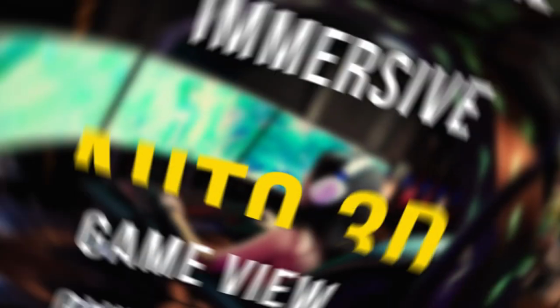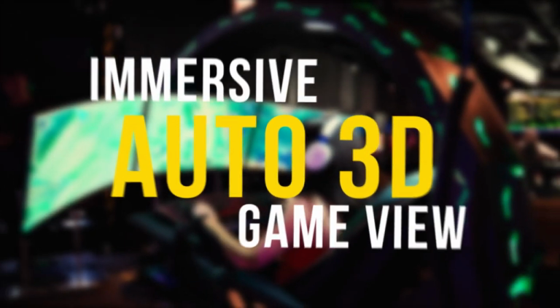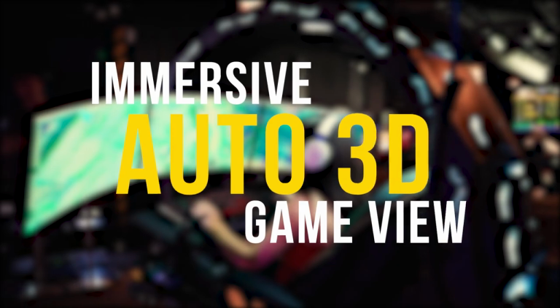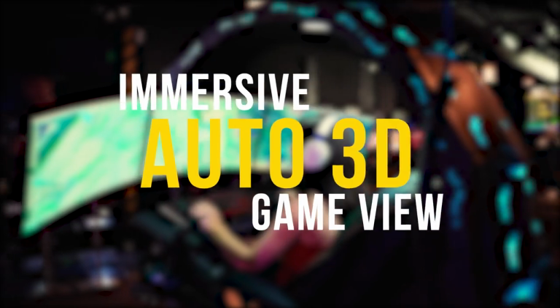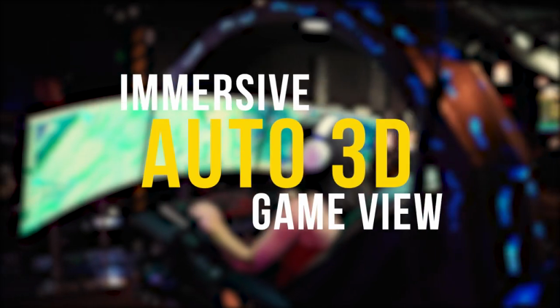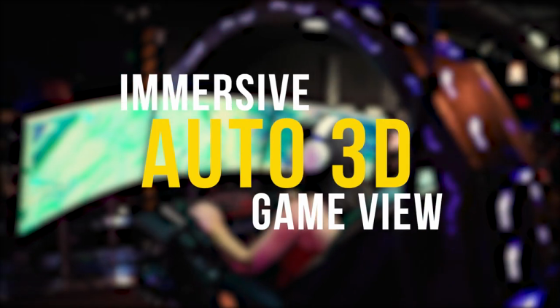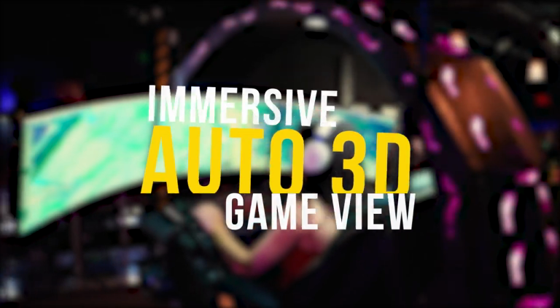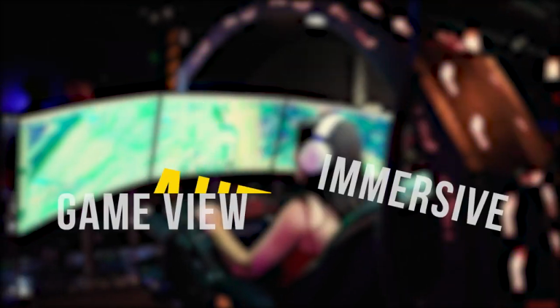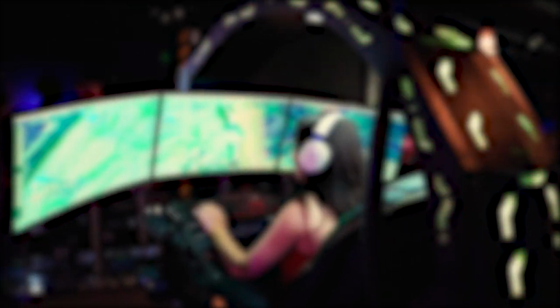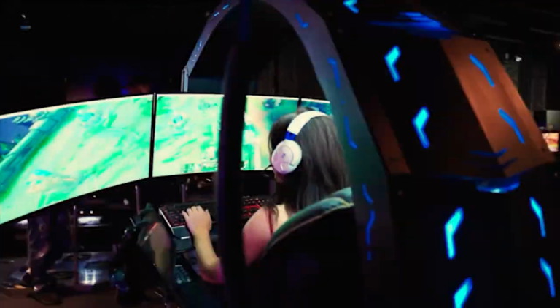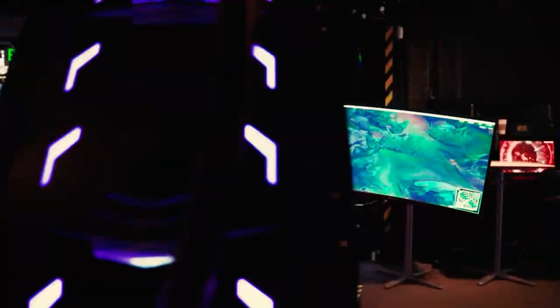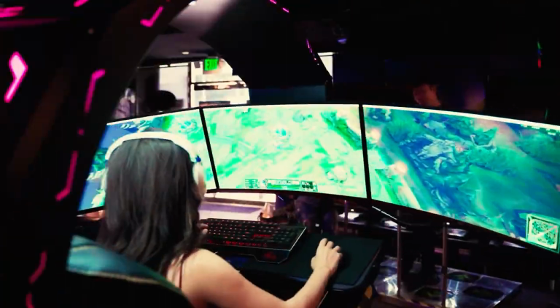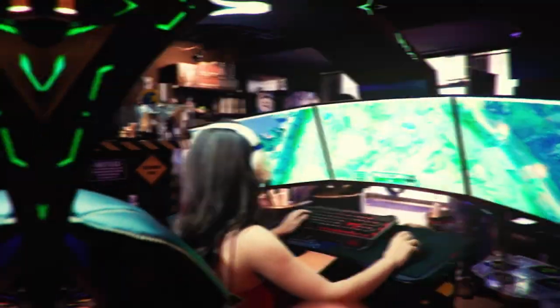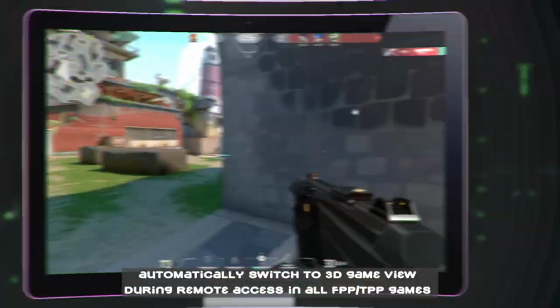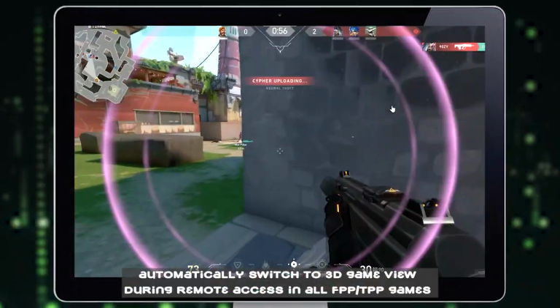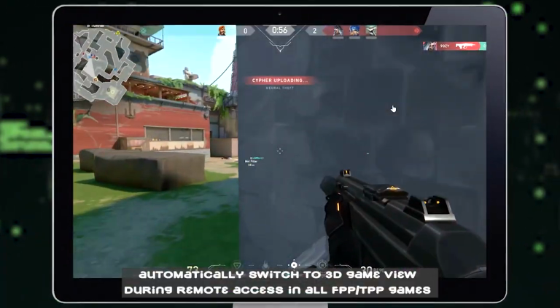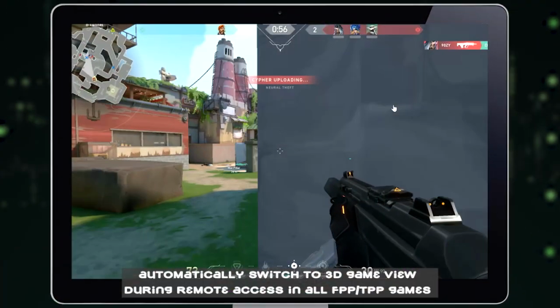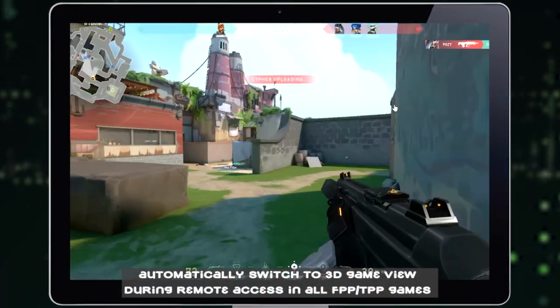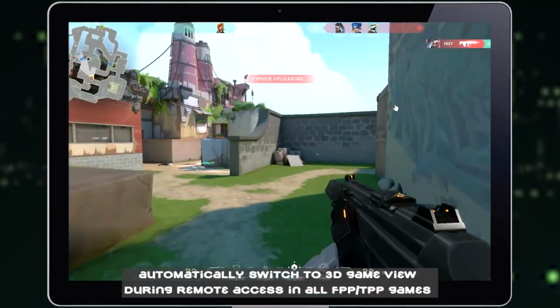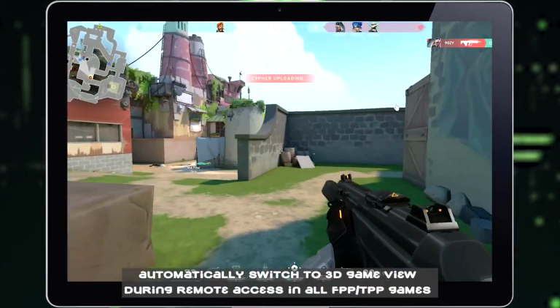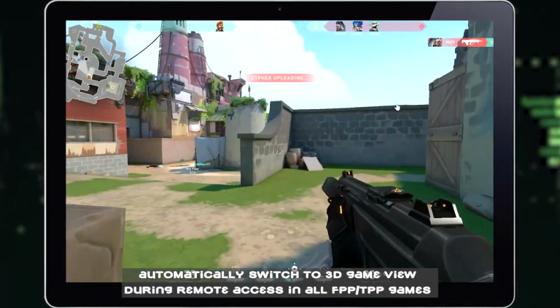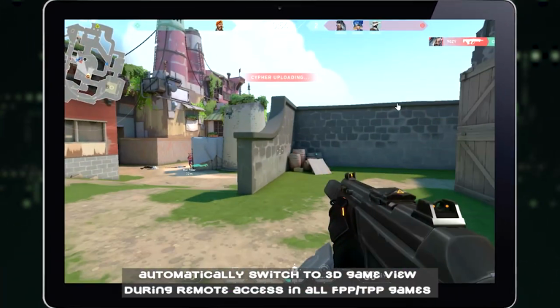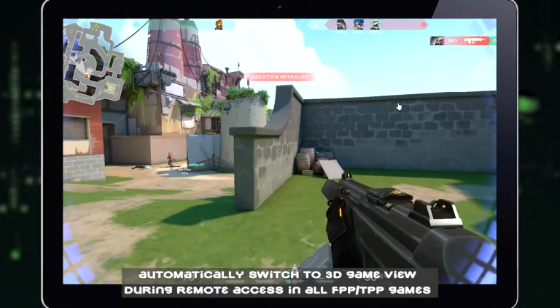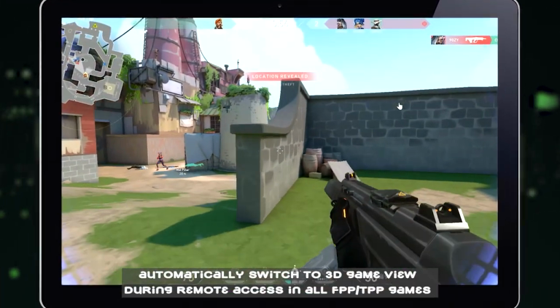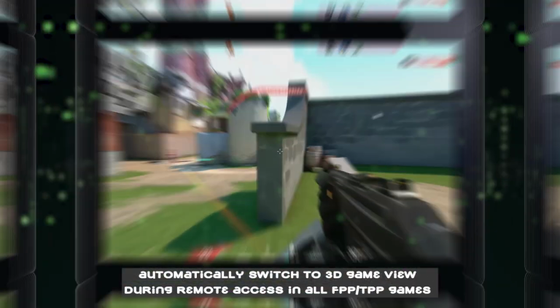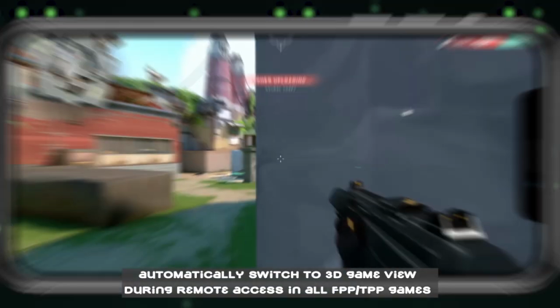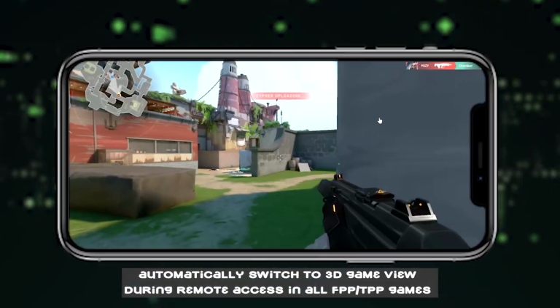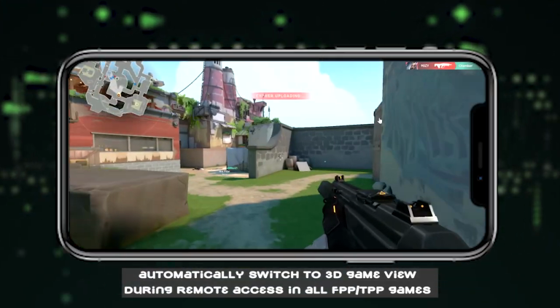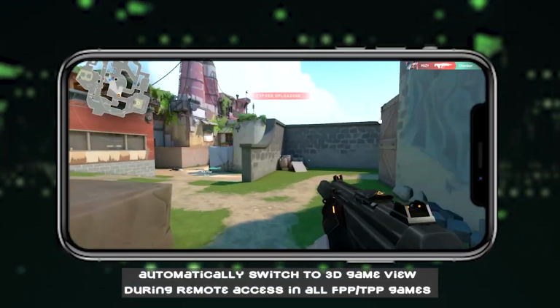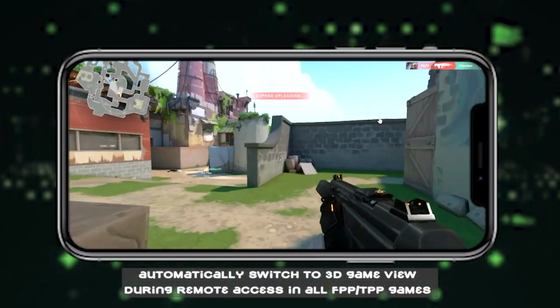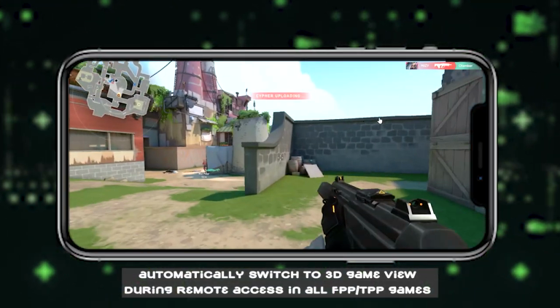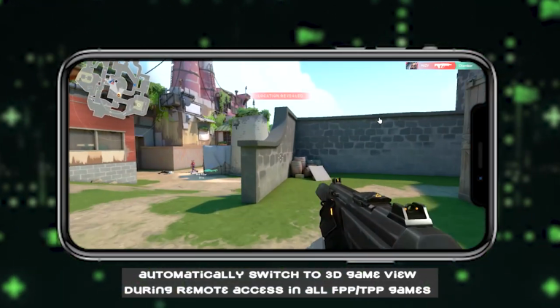Immersive Auto 3D Game View. Automatically switch to 3D Game View during remote access in all FPP or TPP games.